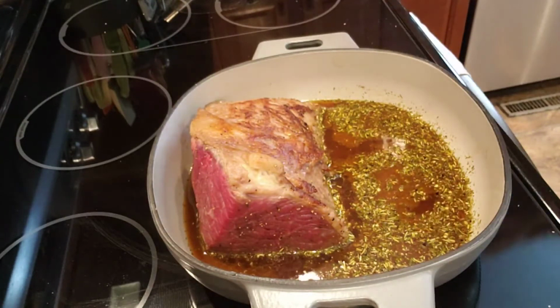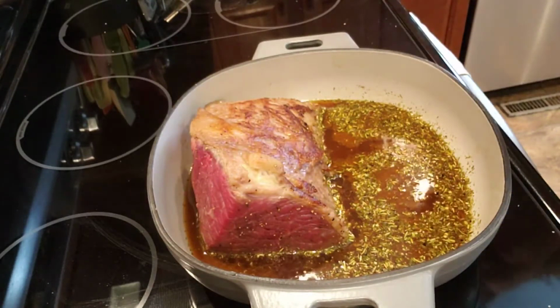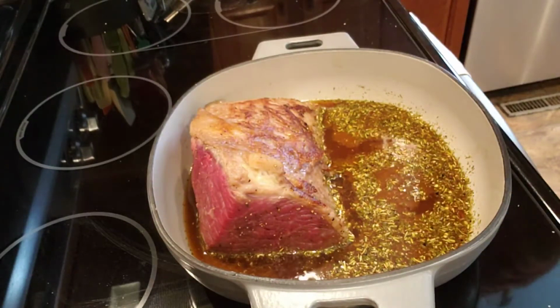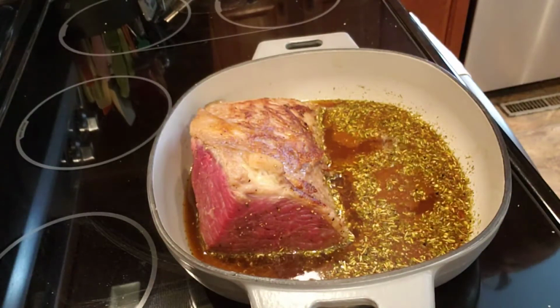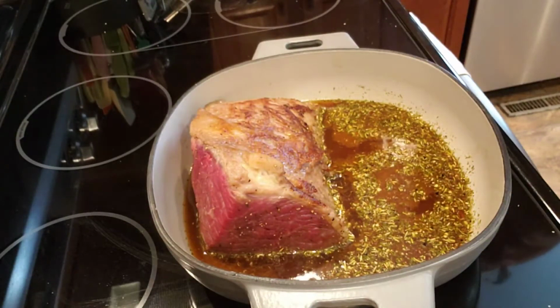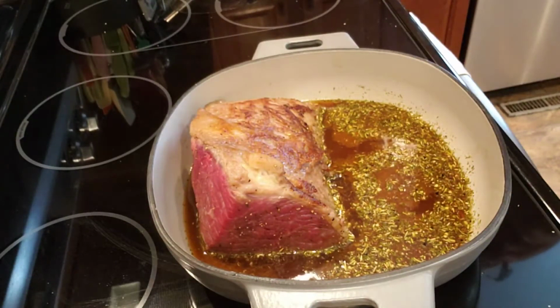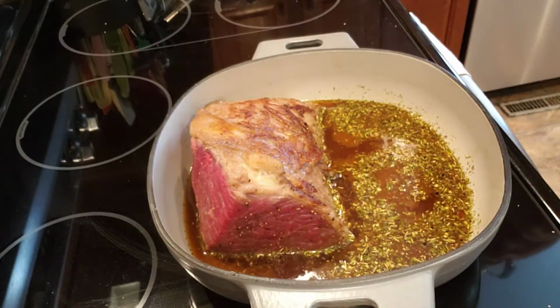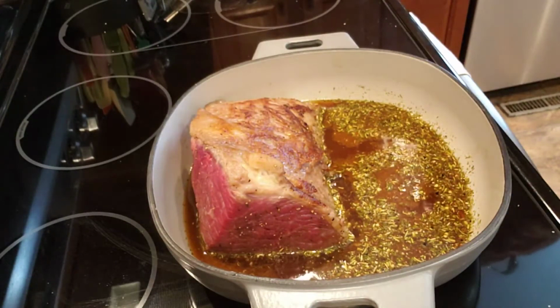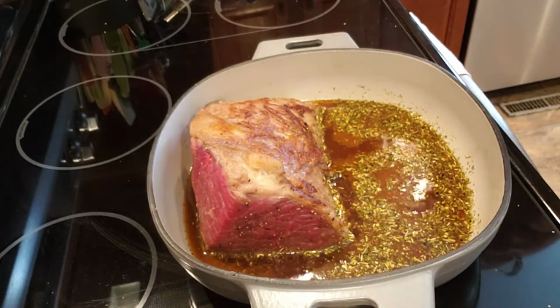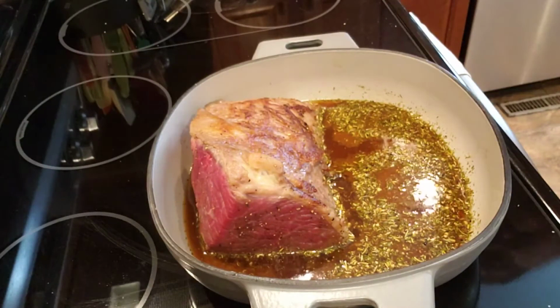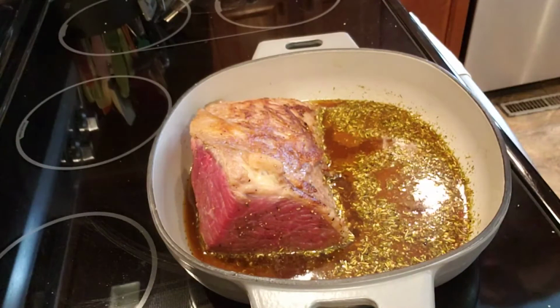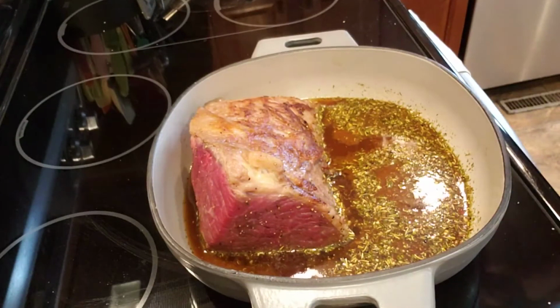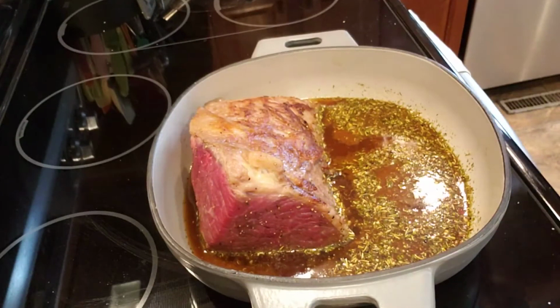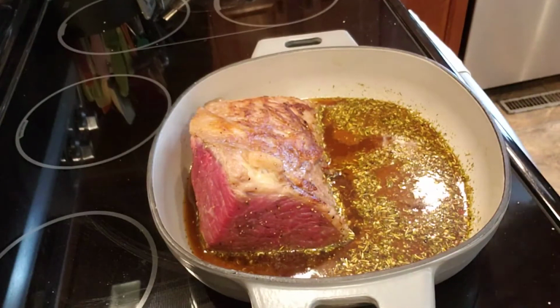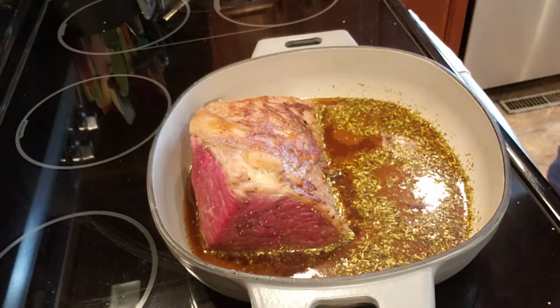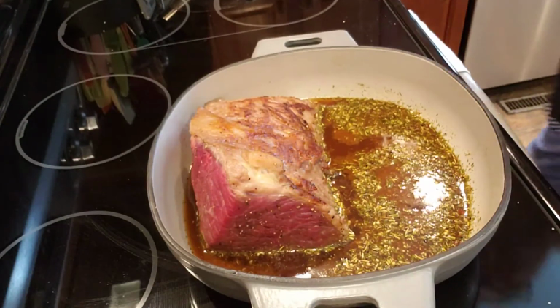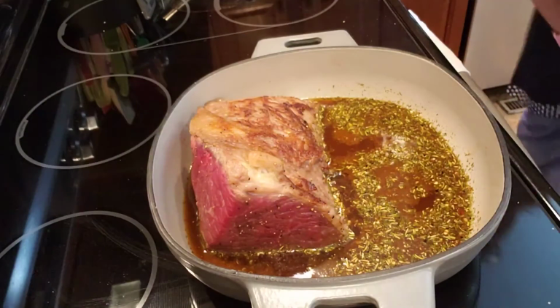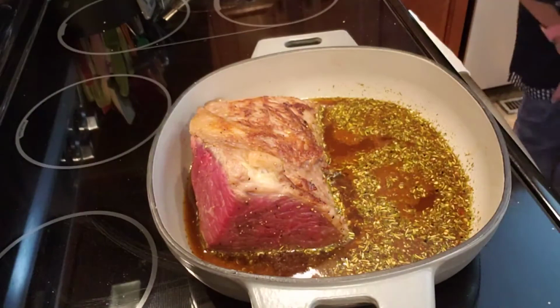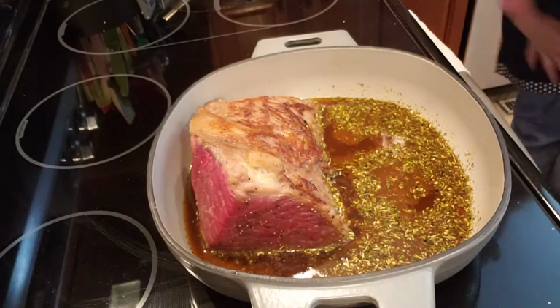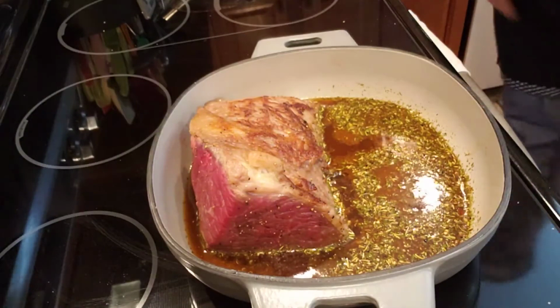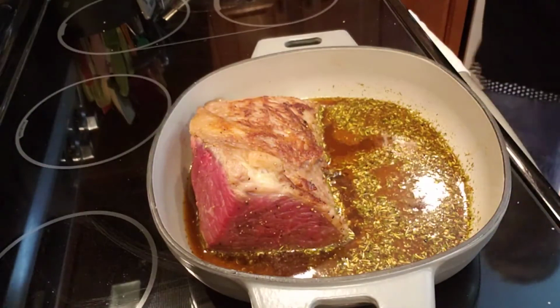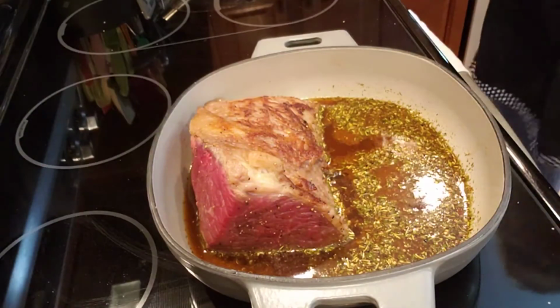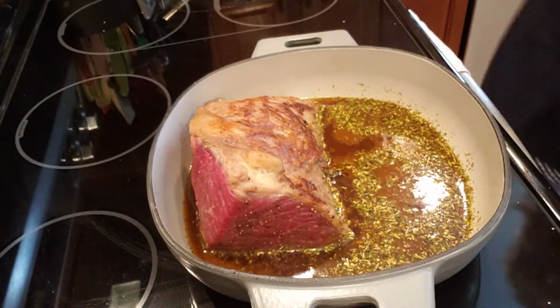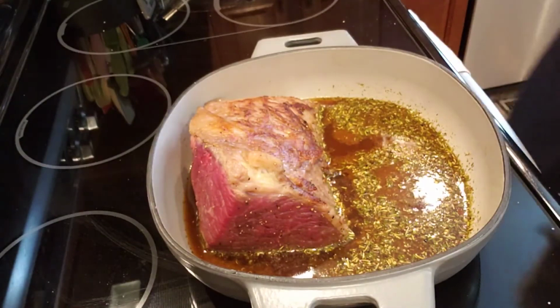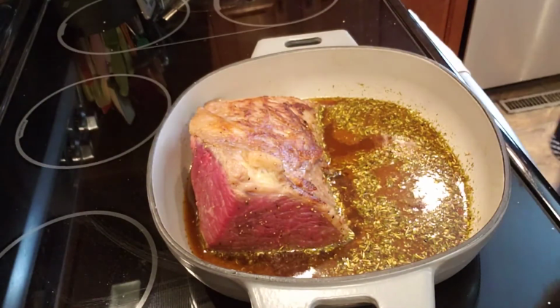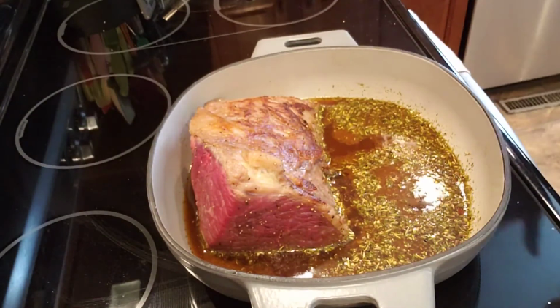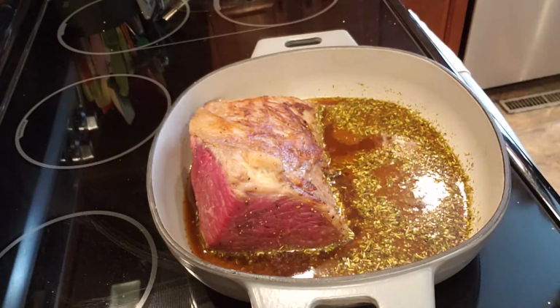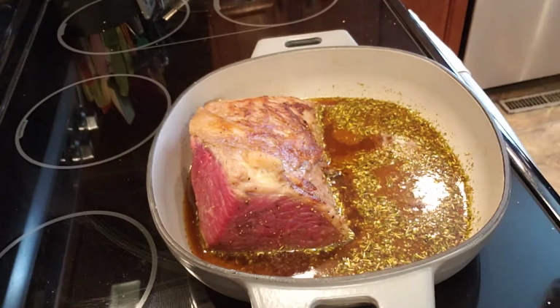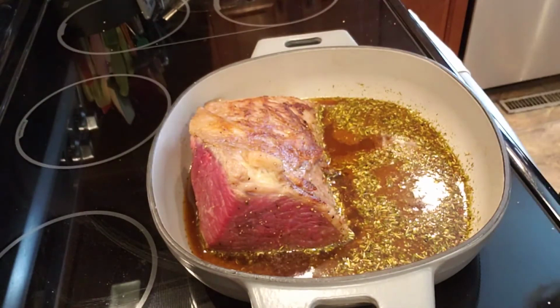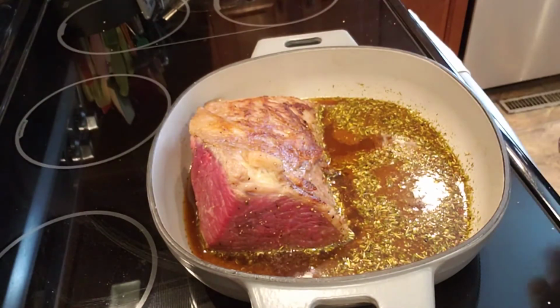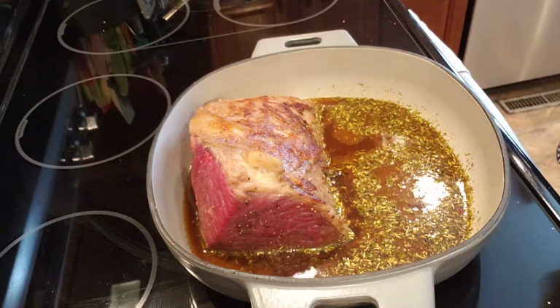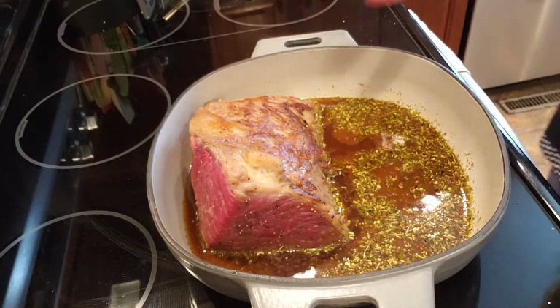Hi everybody, it's Silene and I am going to teach you guys today how to make pot roast.